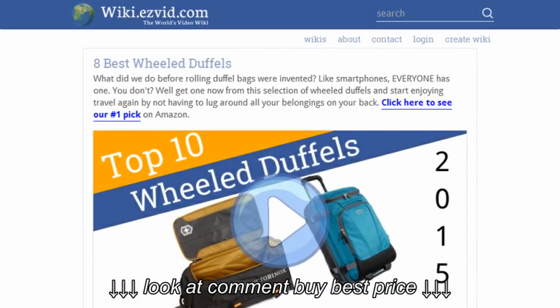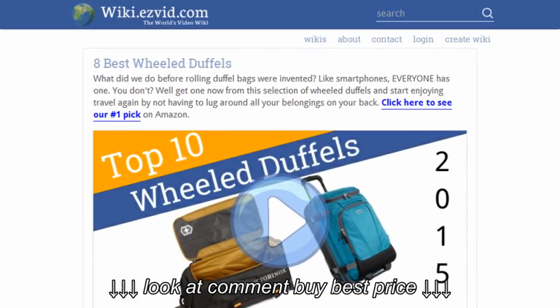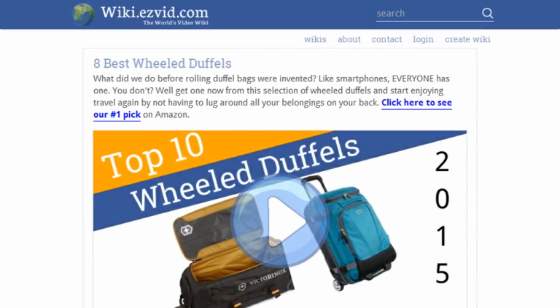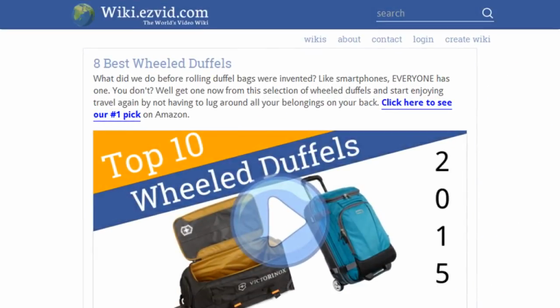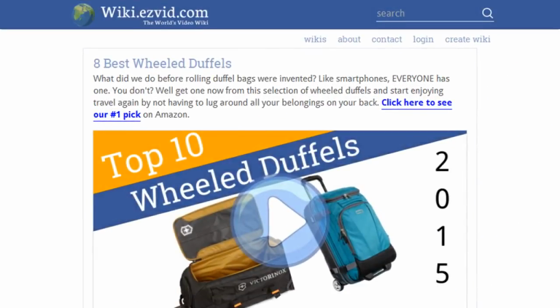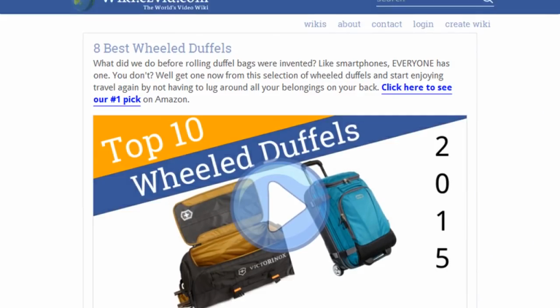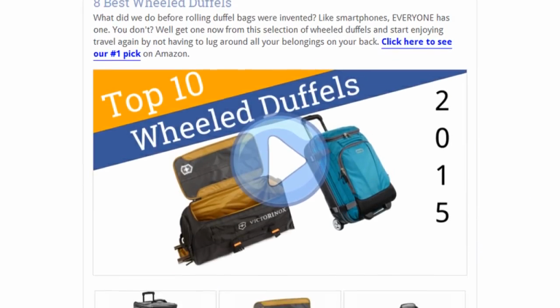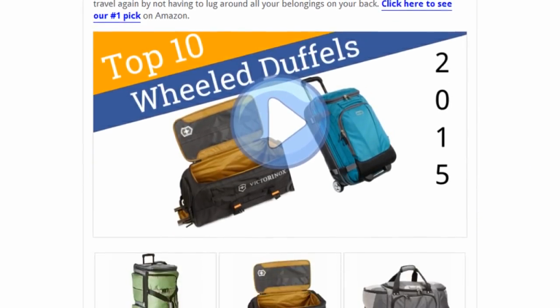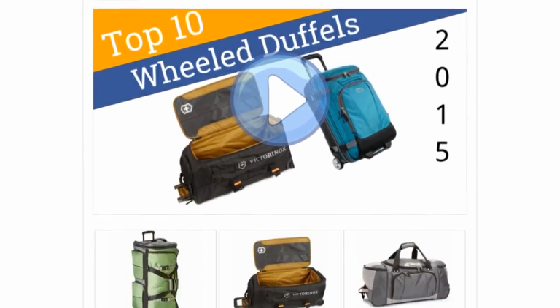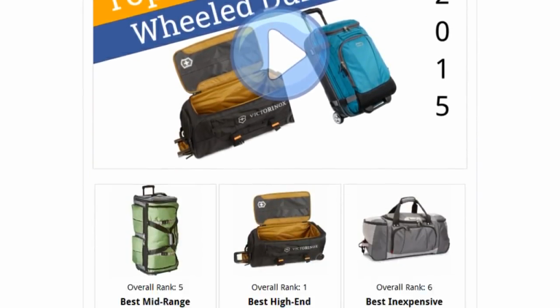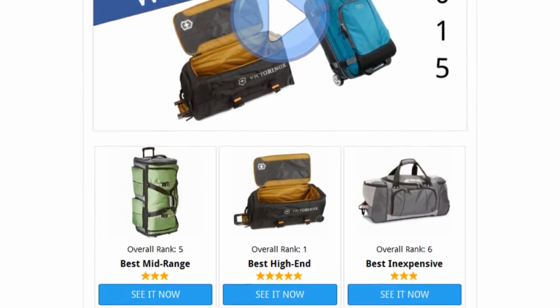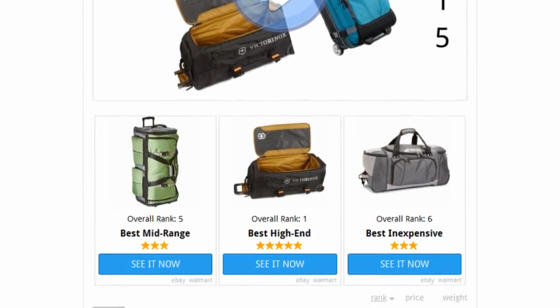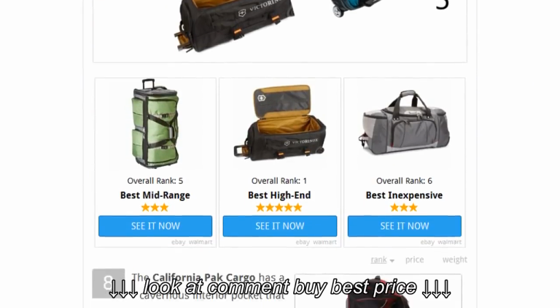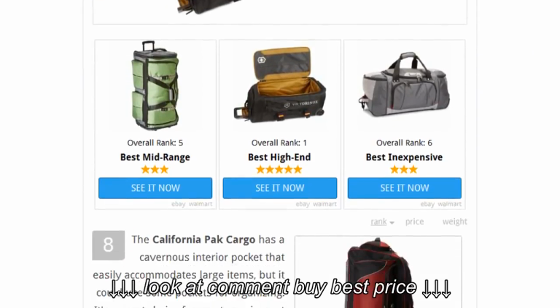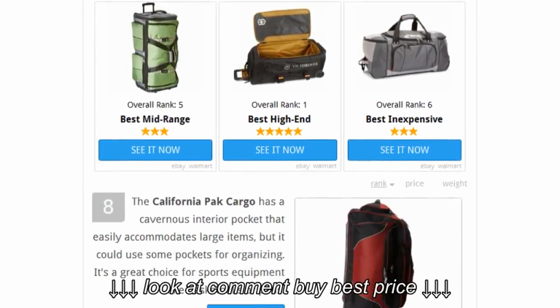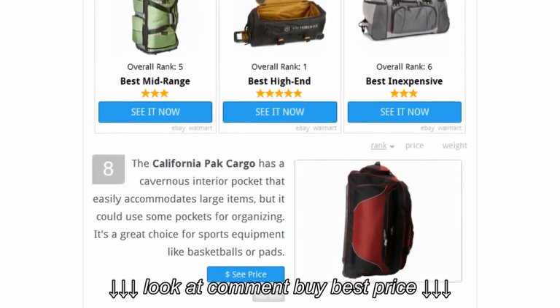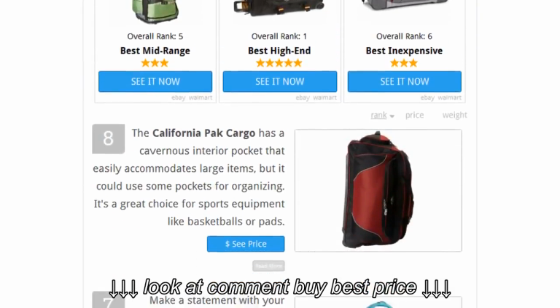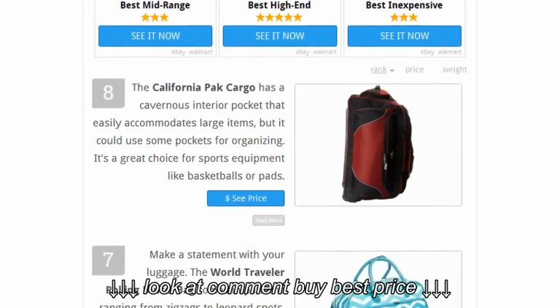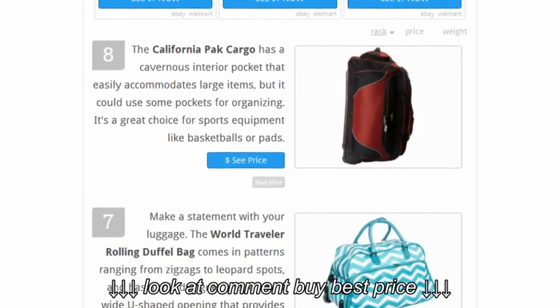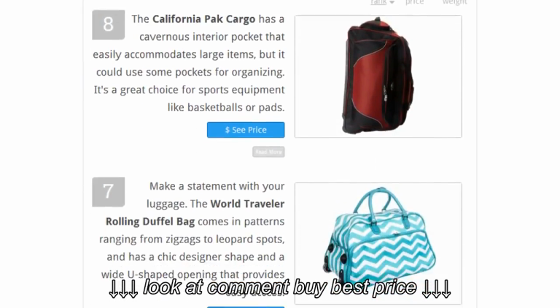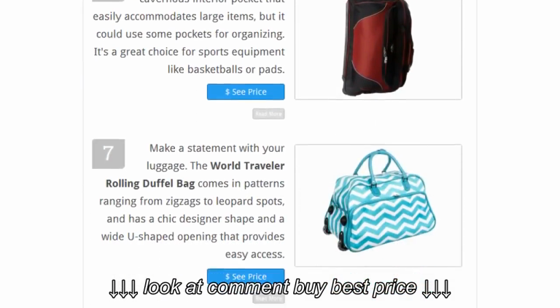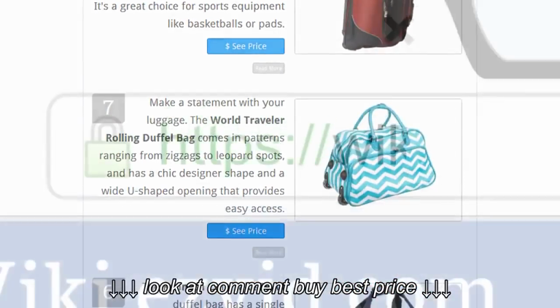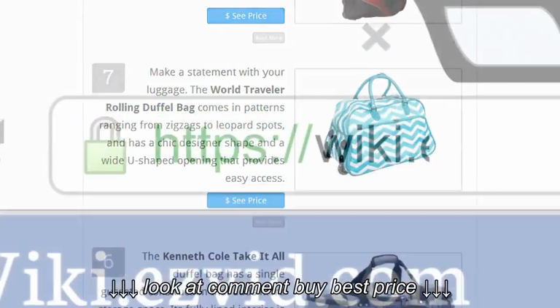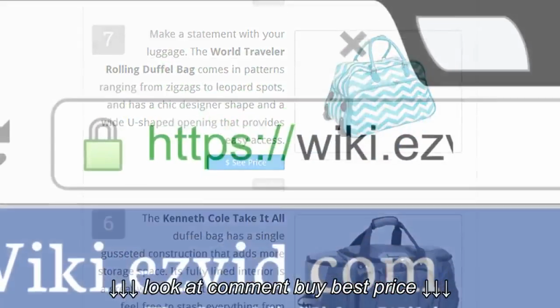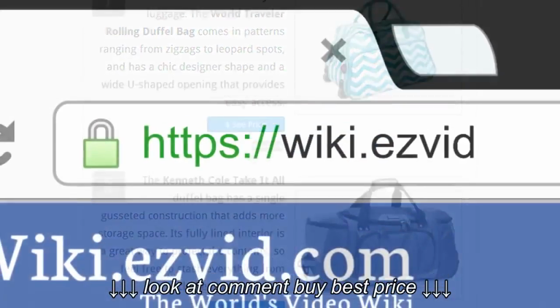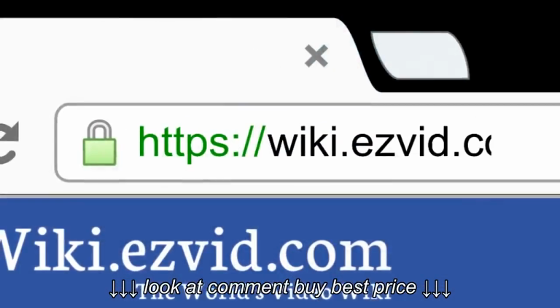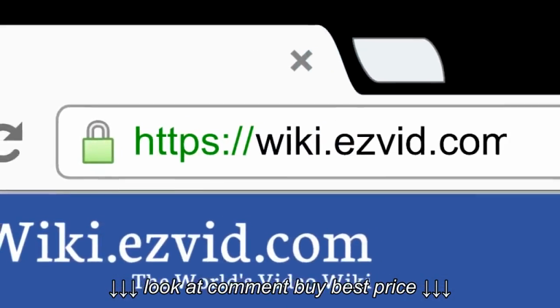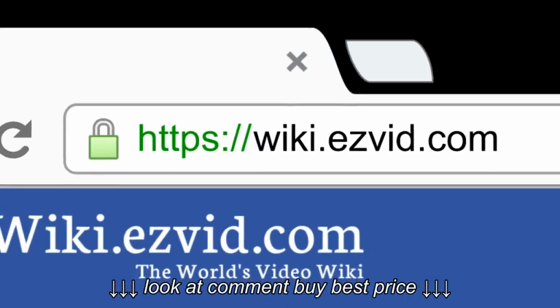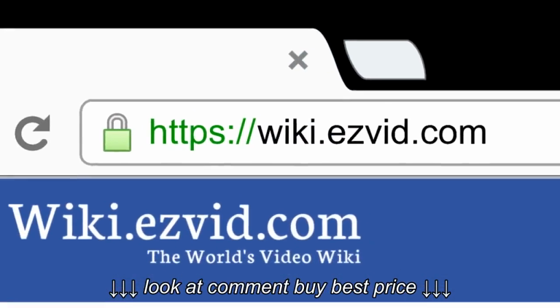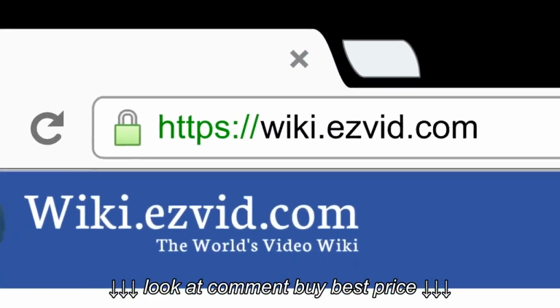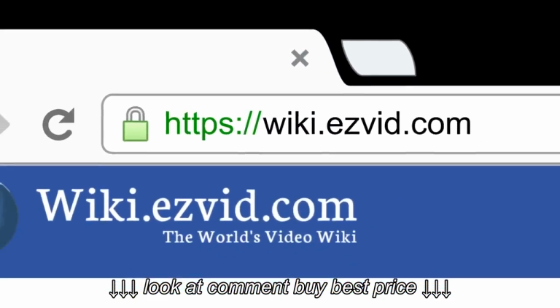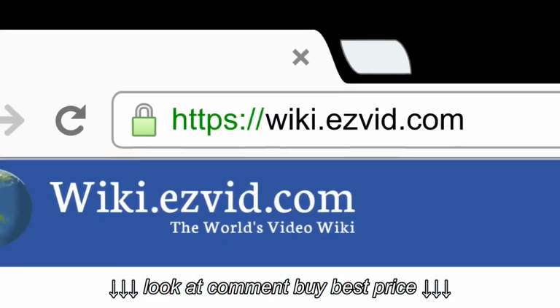To see all this stuff, go to wiki.easyvid.com and search for wheeled duffels, or click beneath this video.